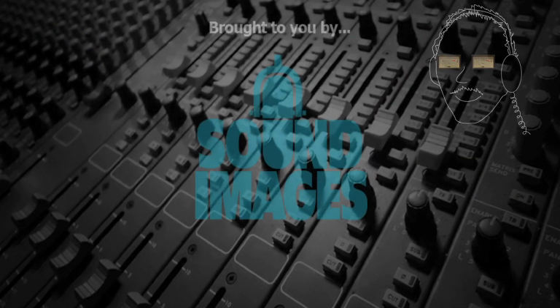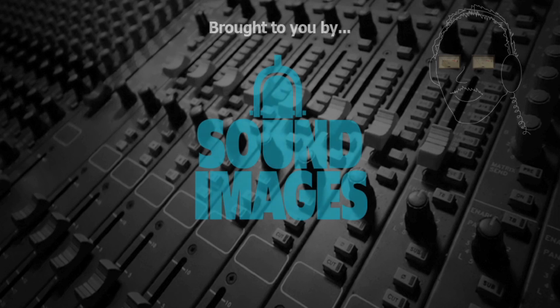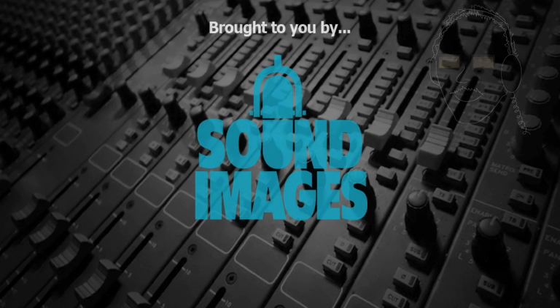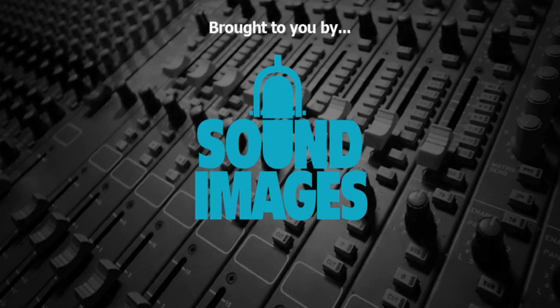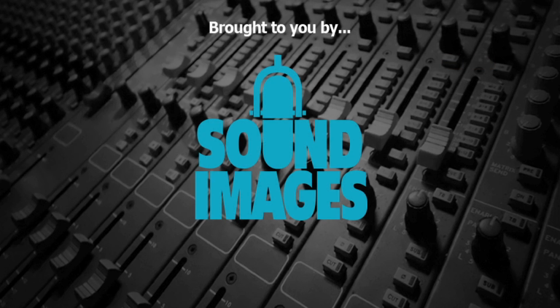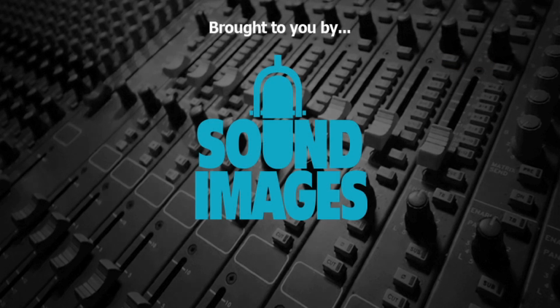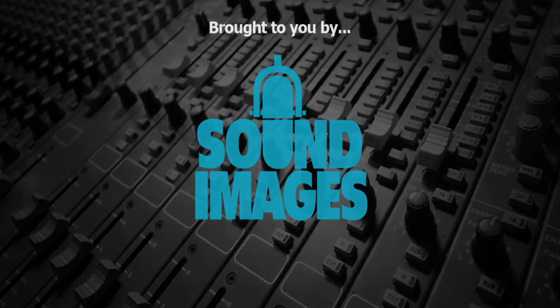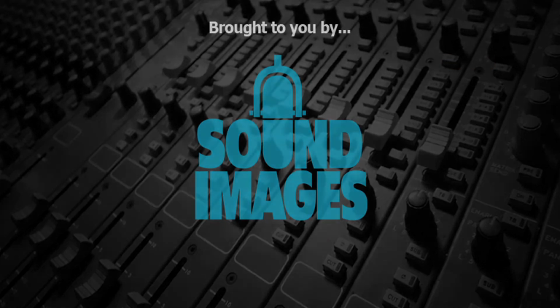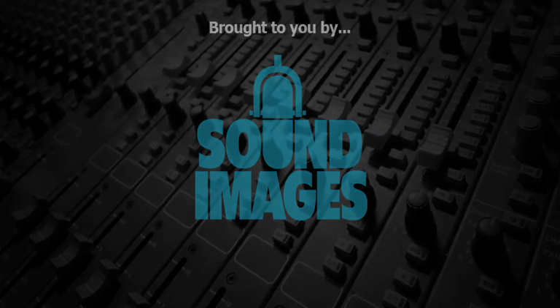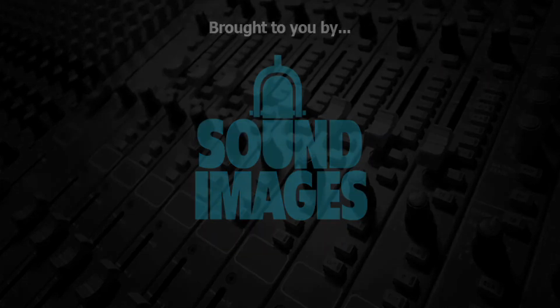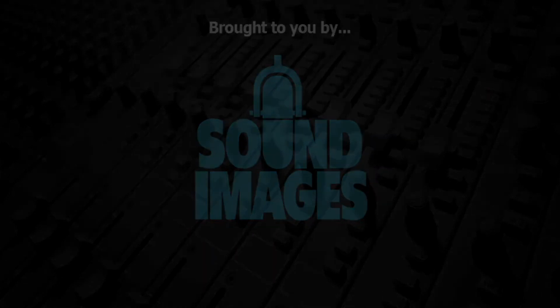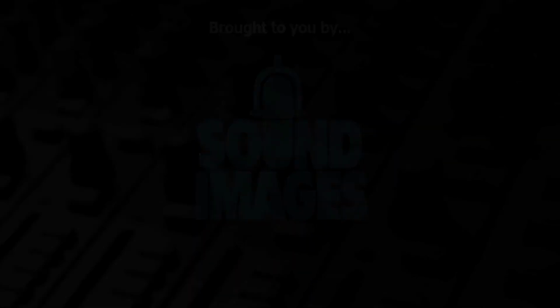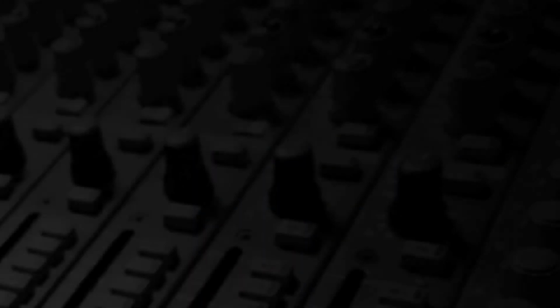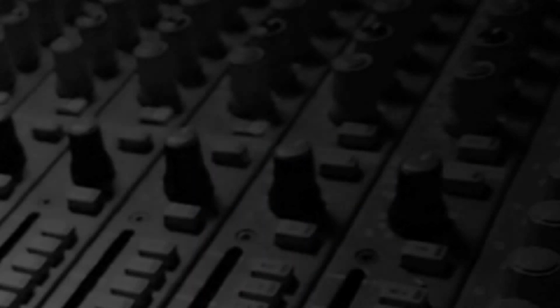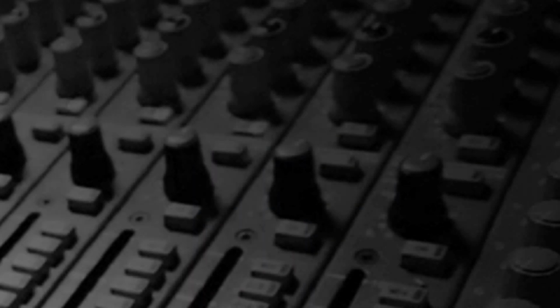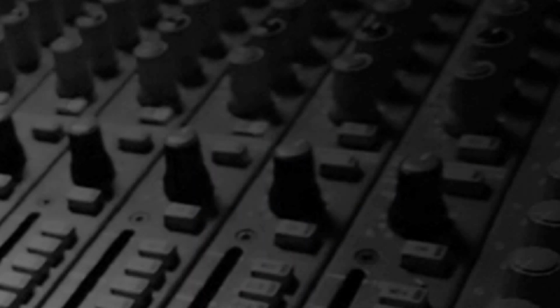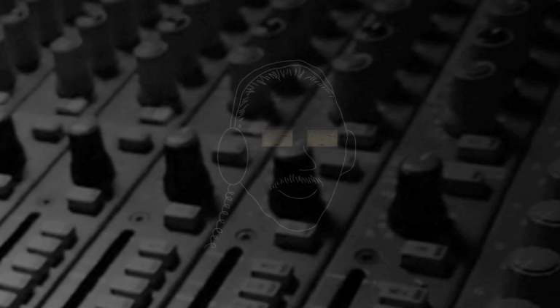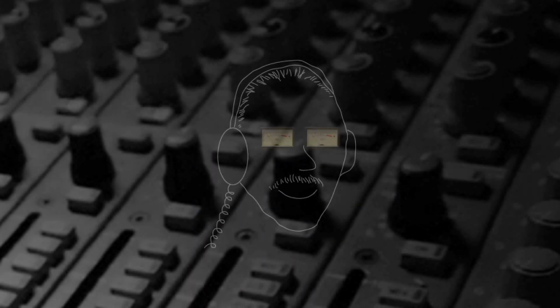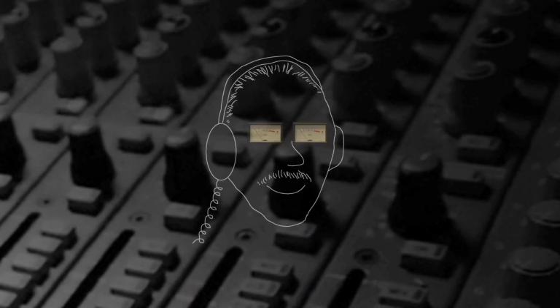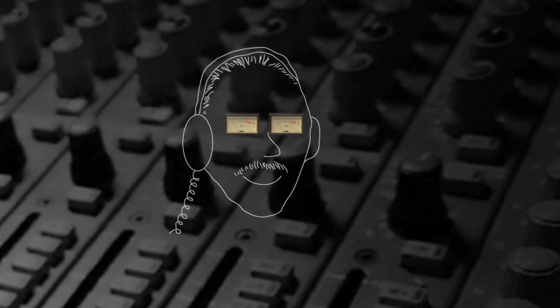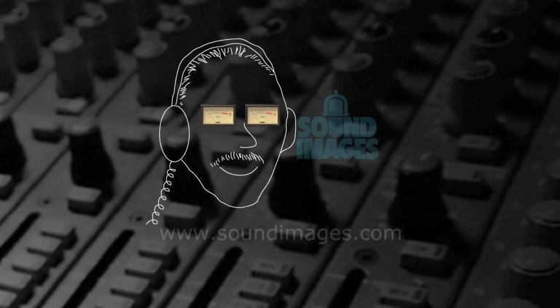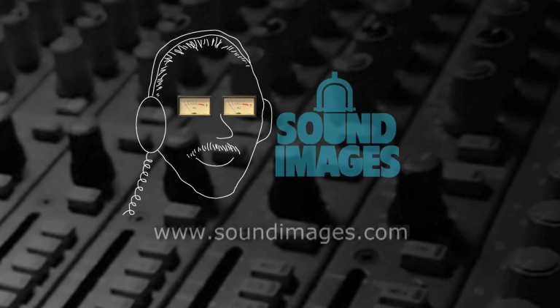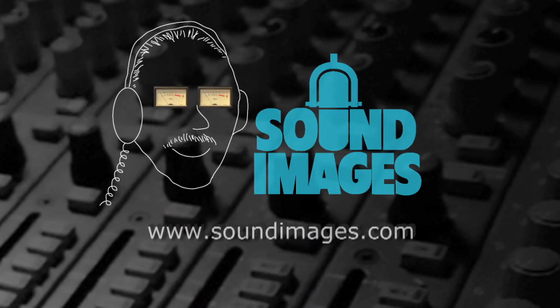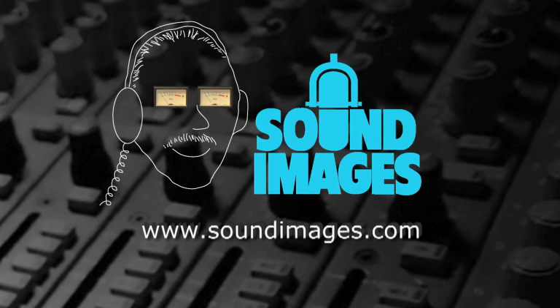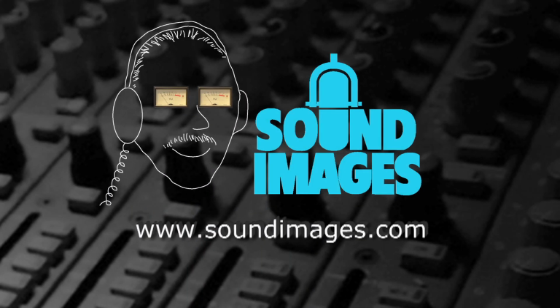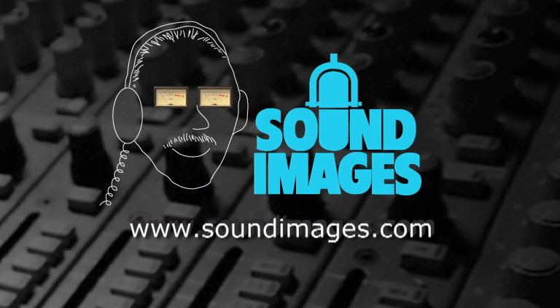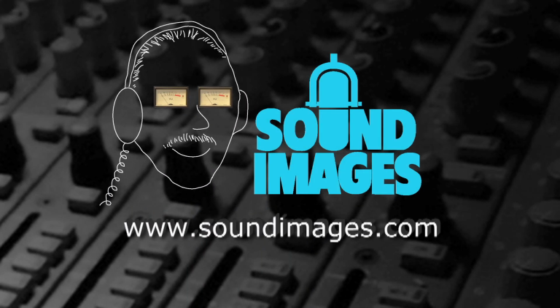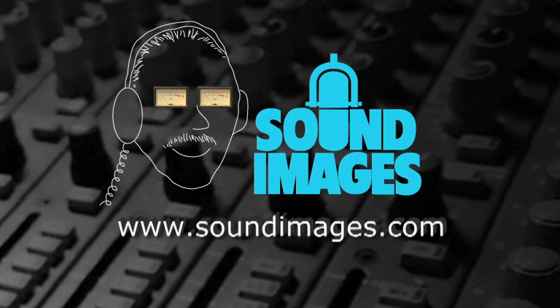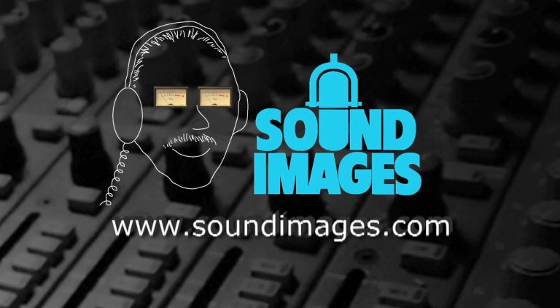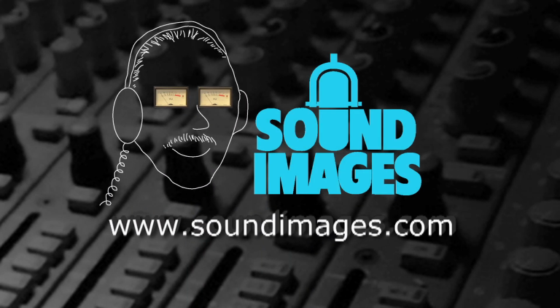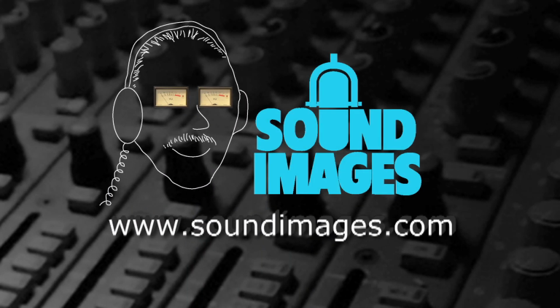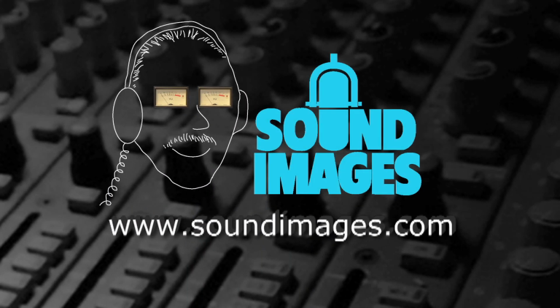For more interesting facts about sound, visit Mr. Audio at soundimages.com.